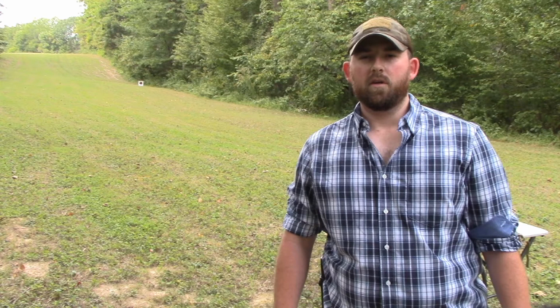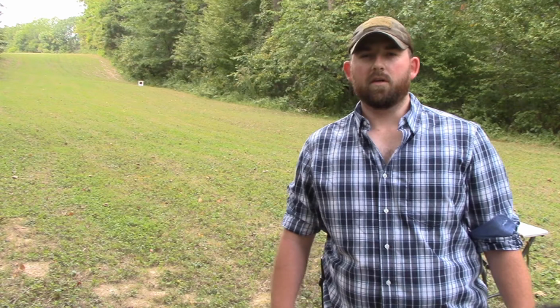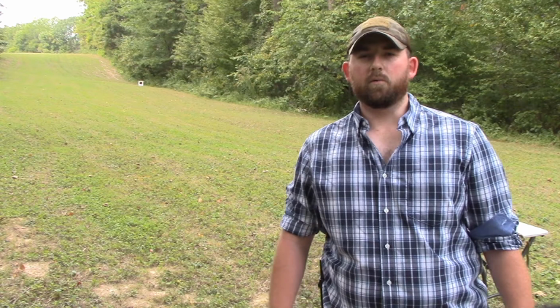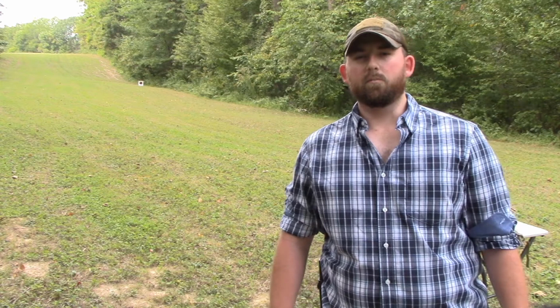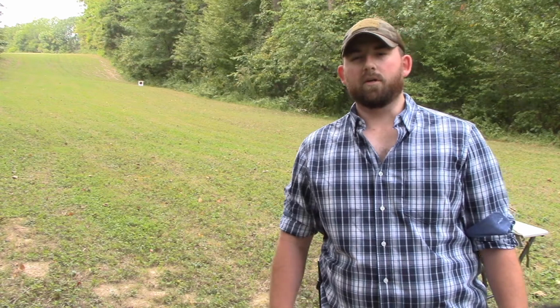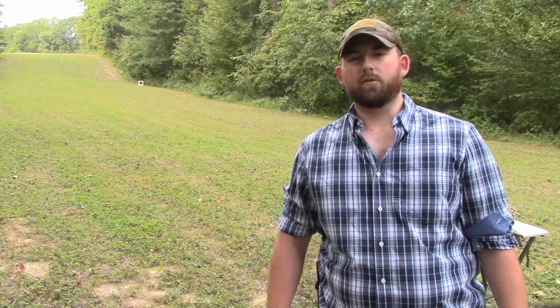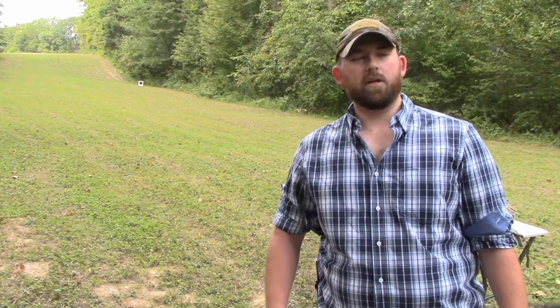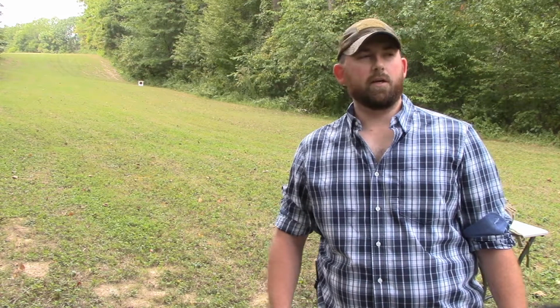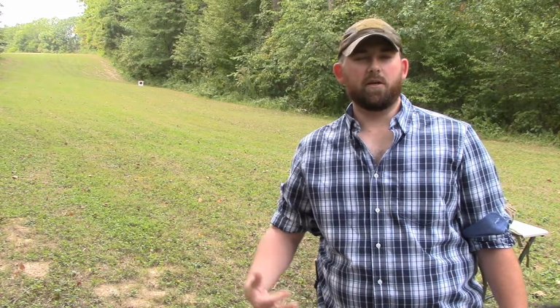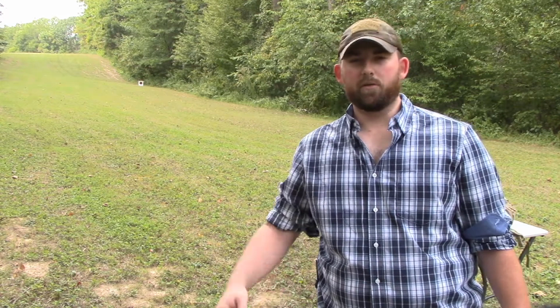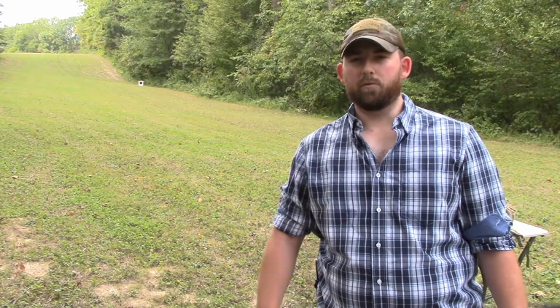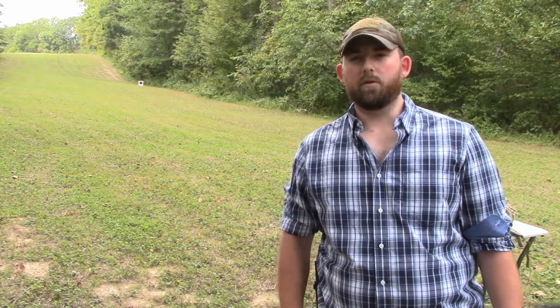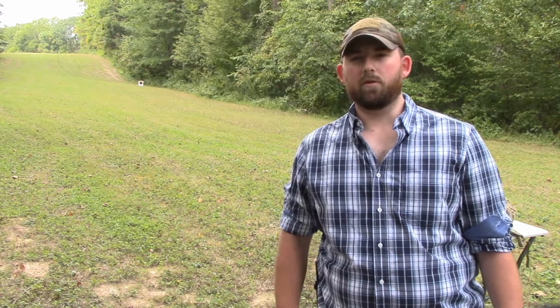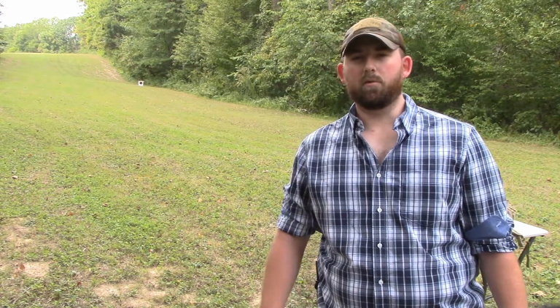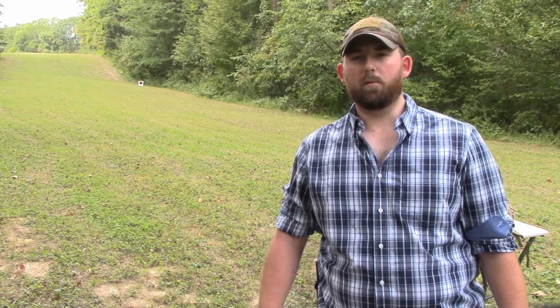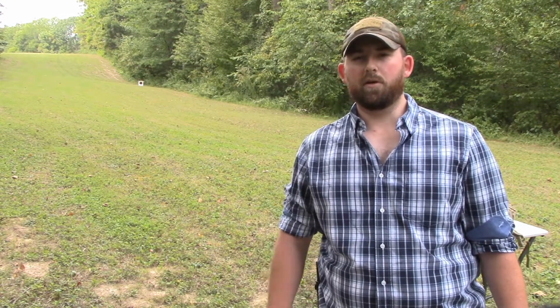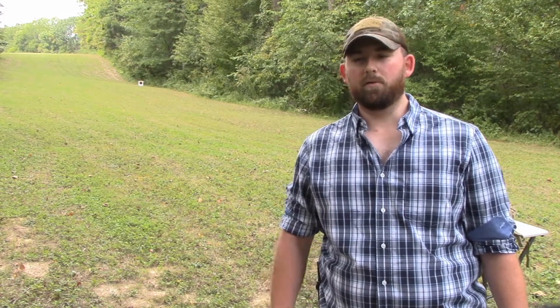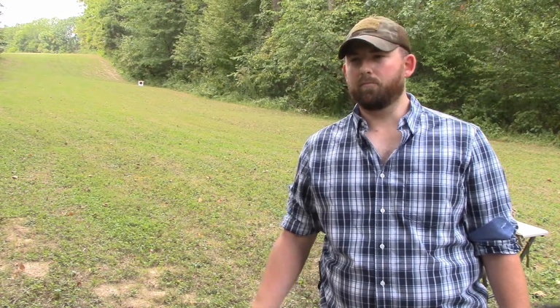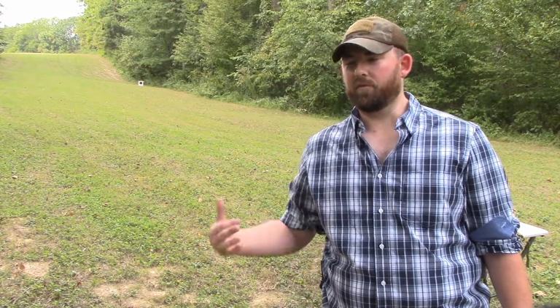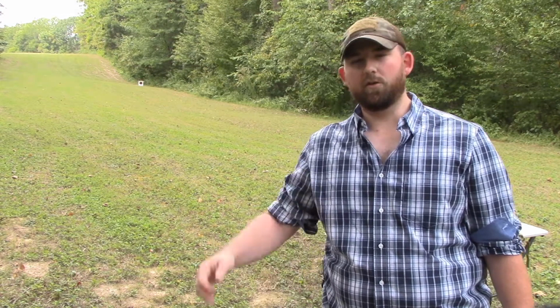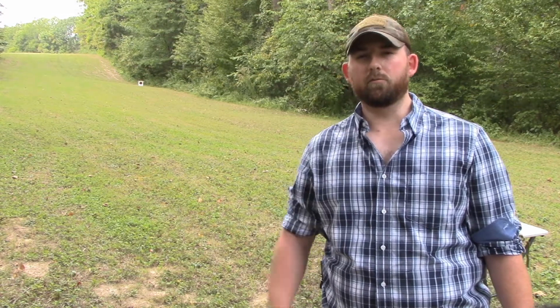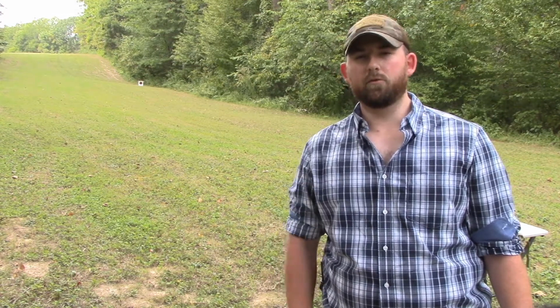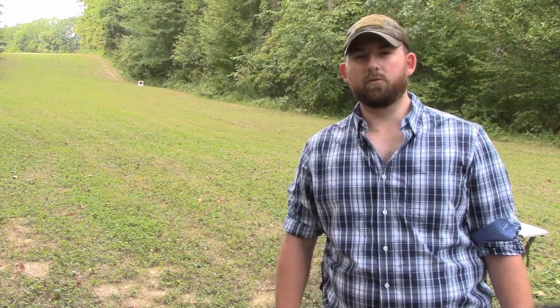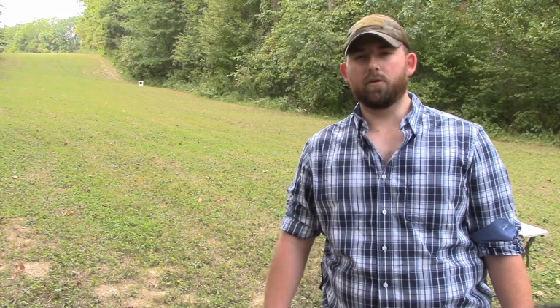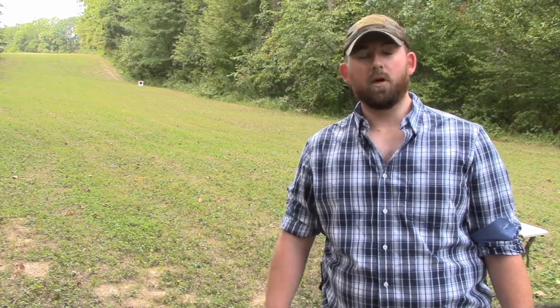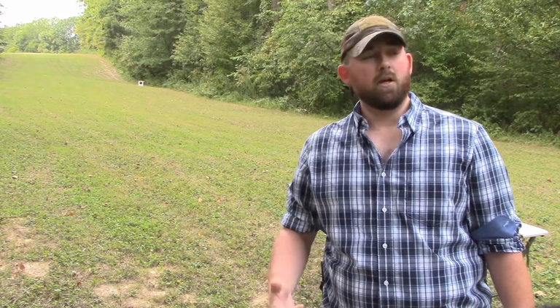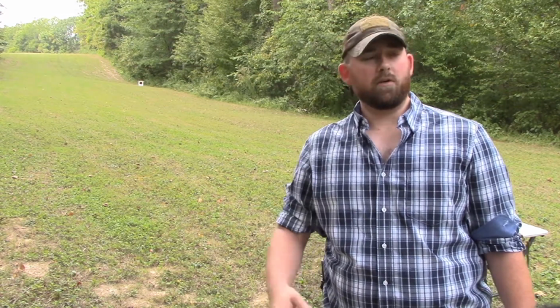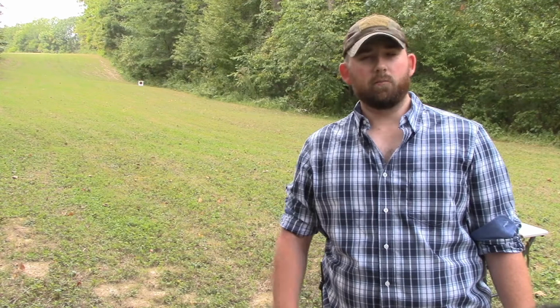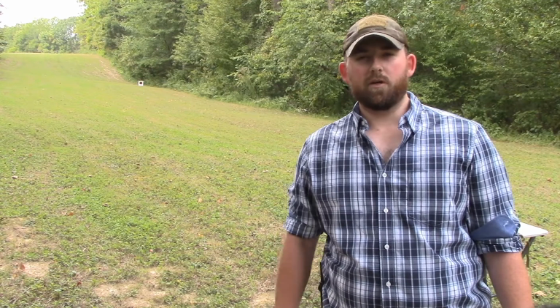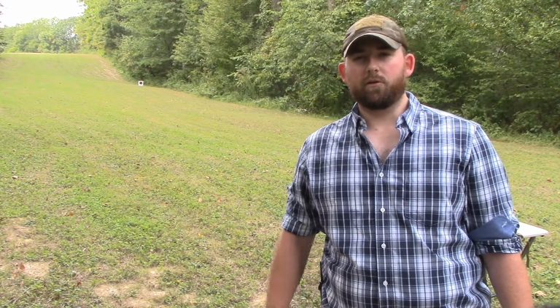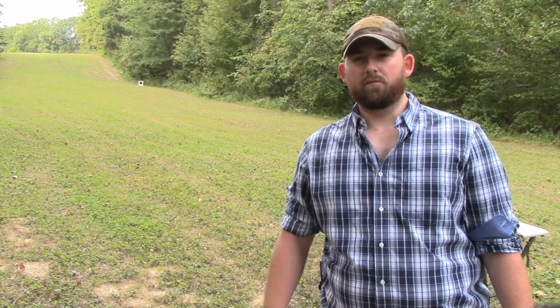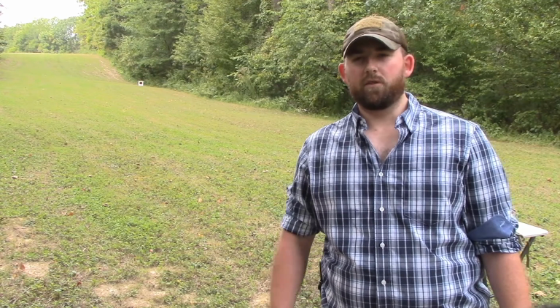Hi guys and welcome back. Today I'm out here on the property doing some shooting, so I figured why not create a video.